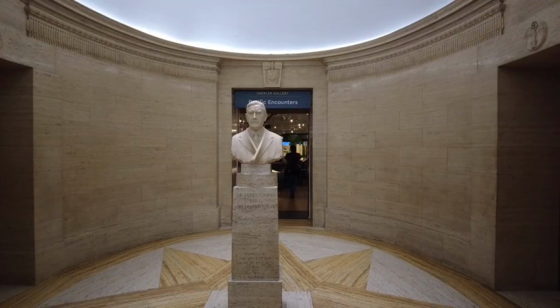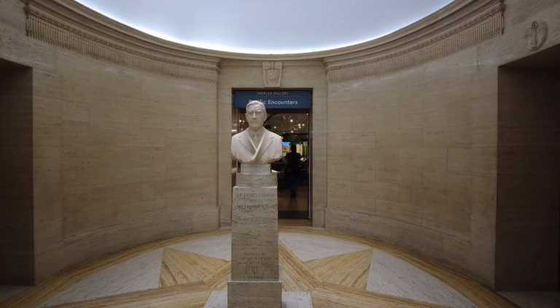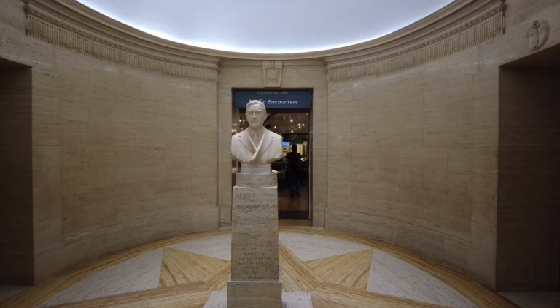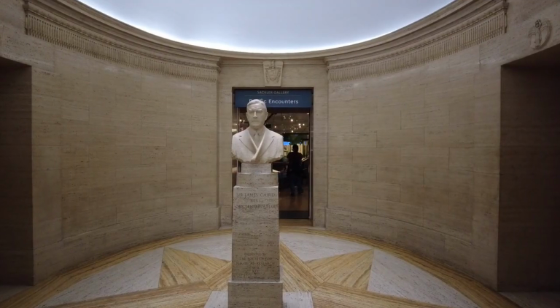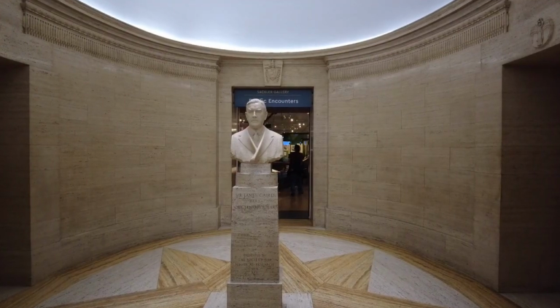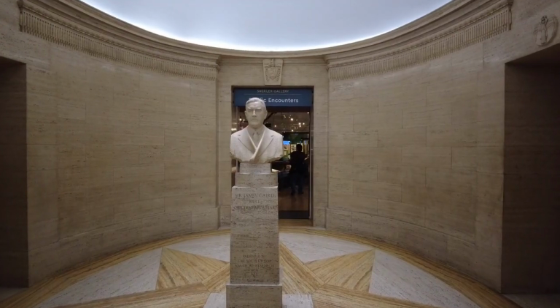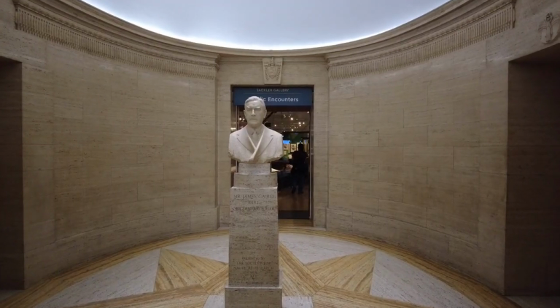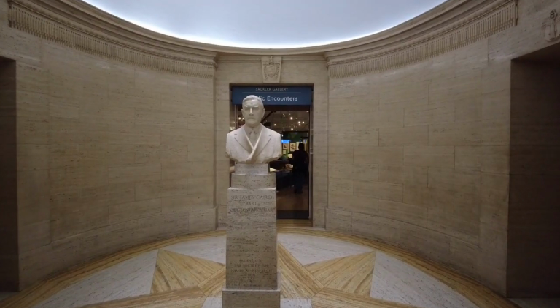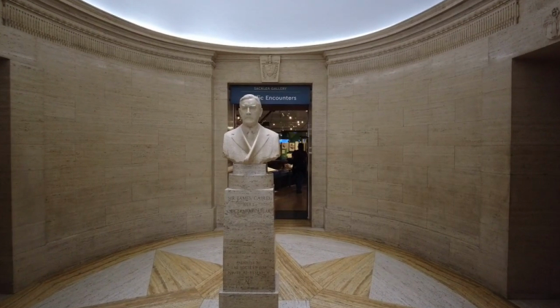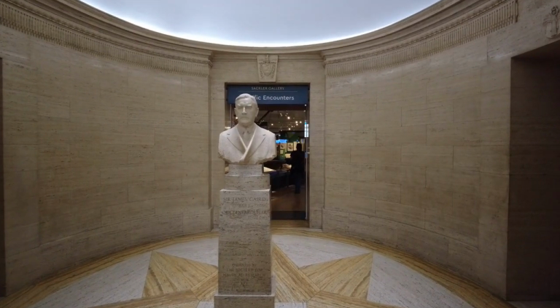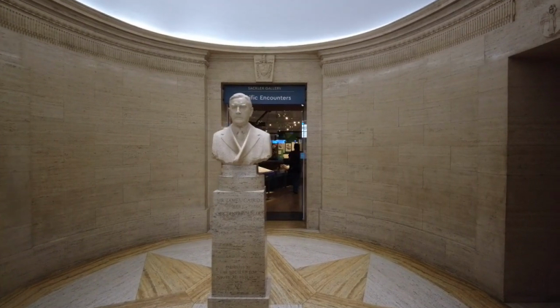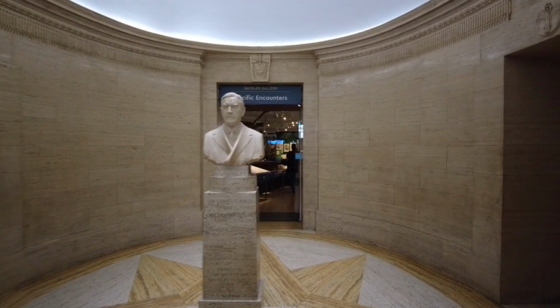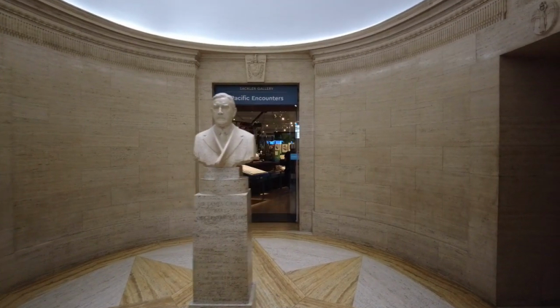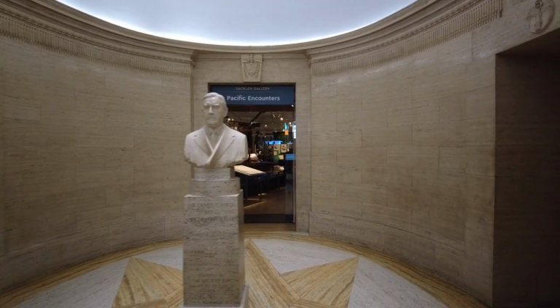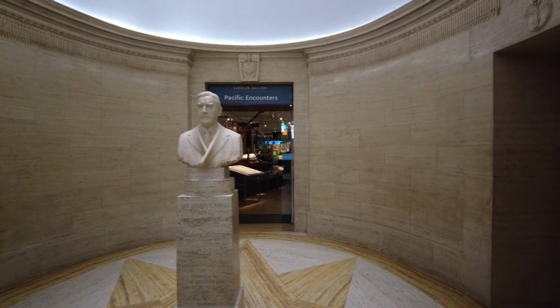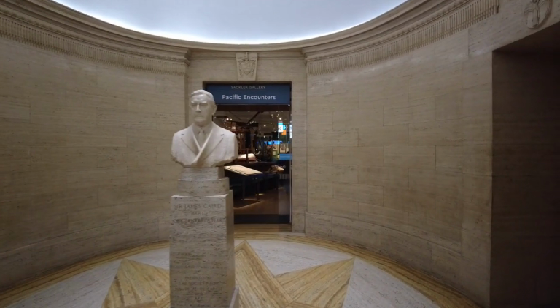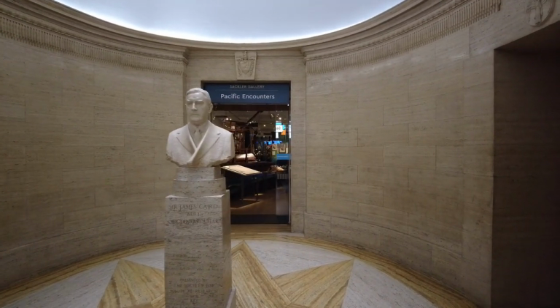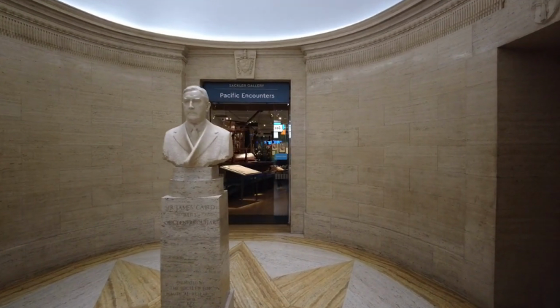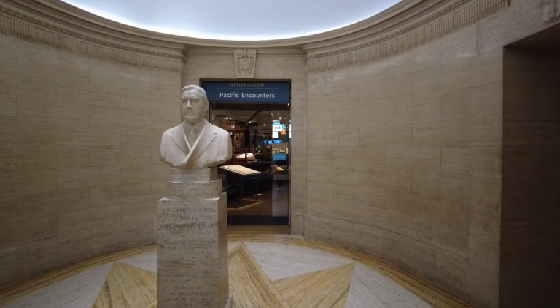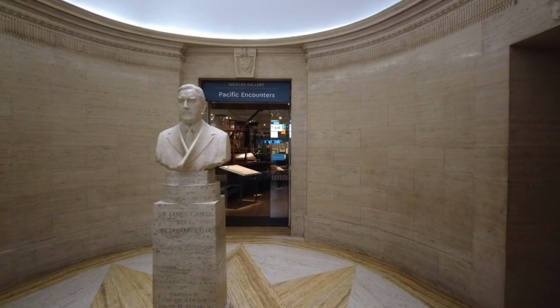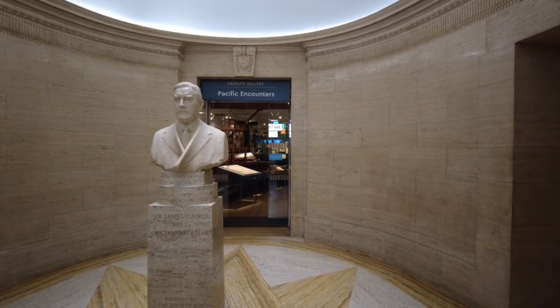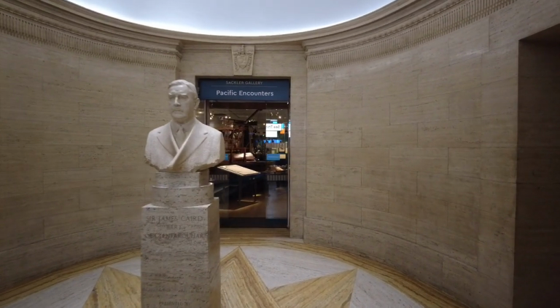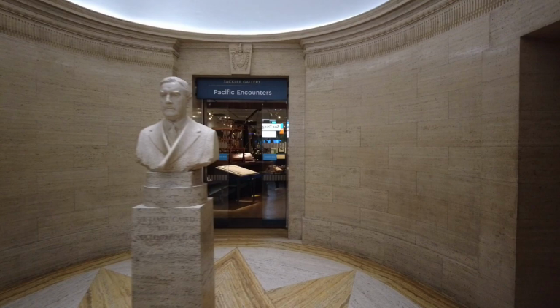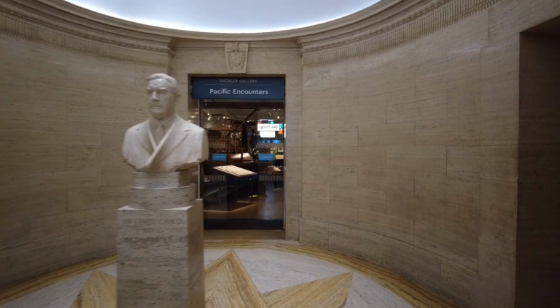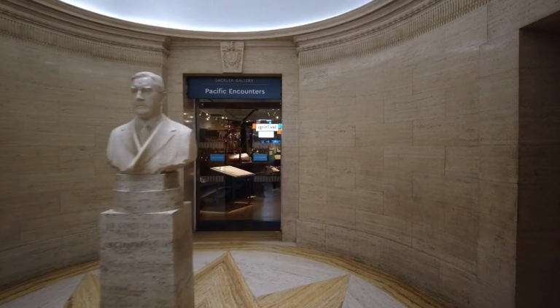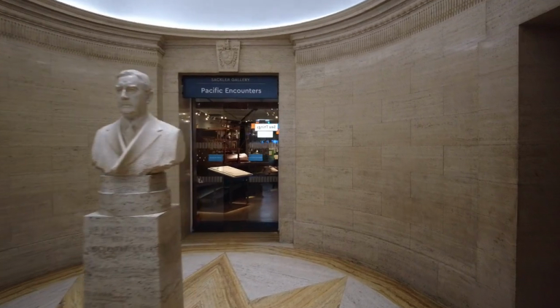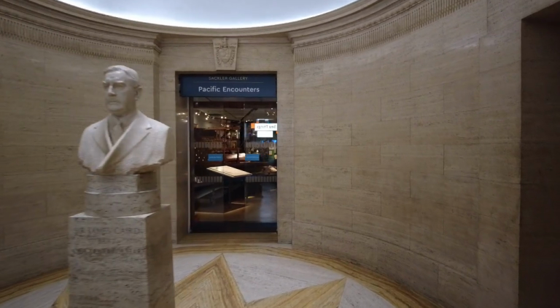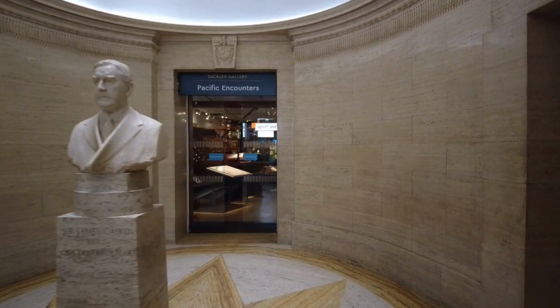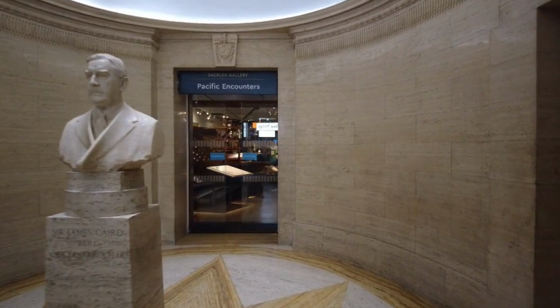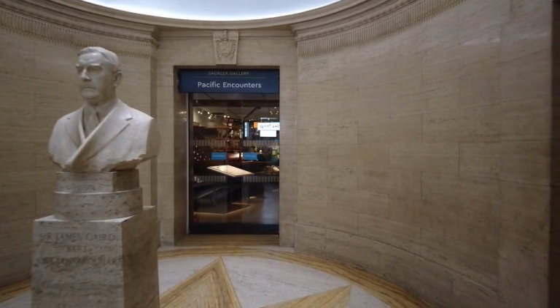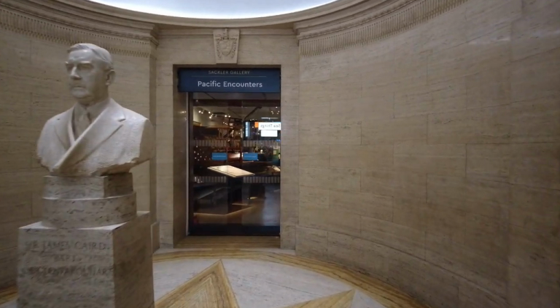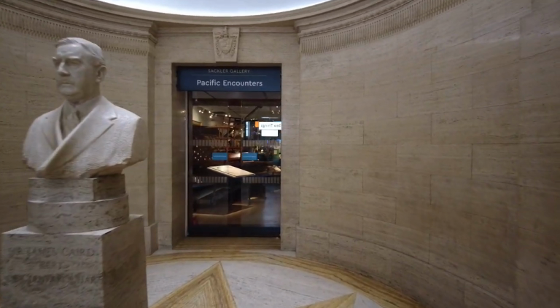We're now heading into Pacific Encounters.